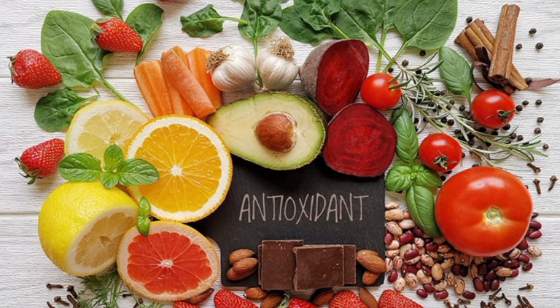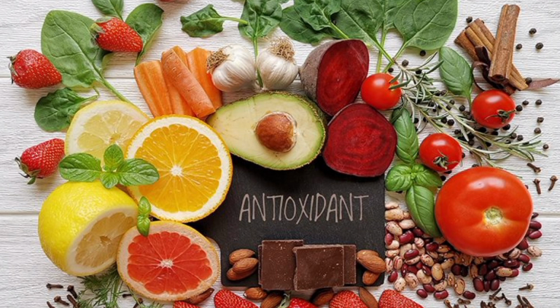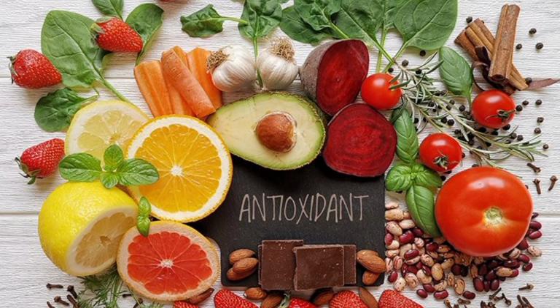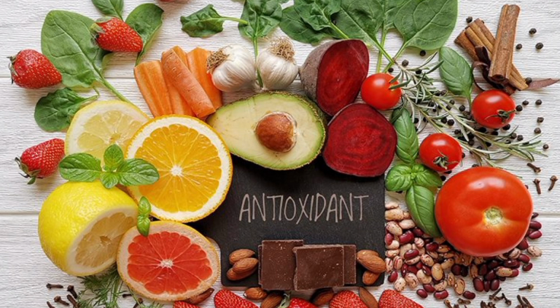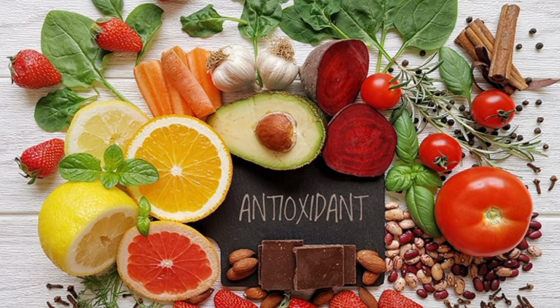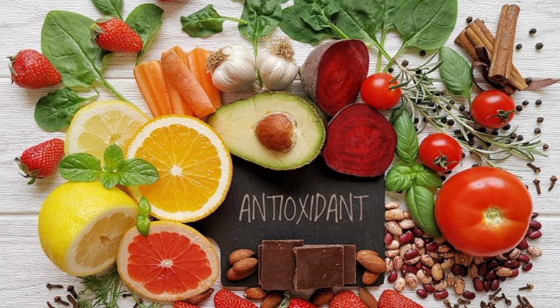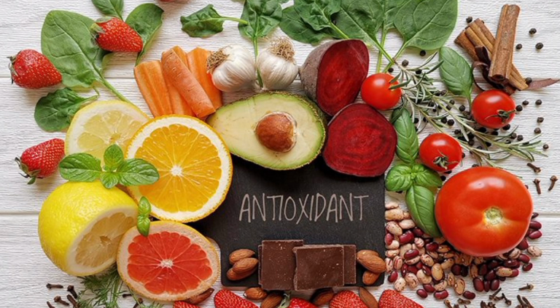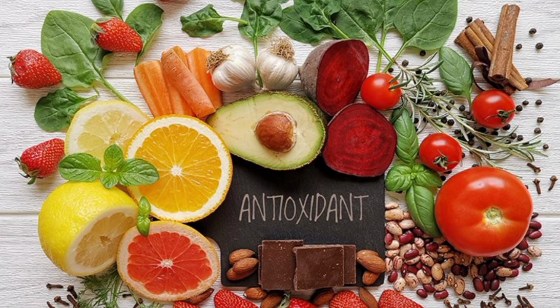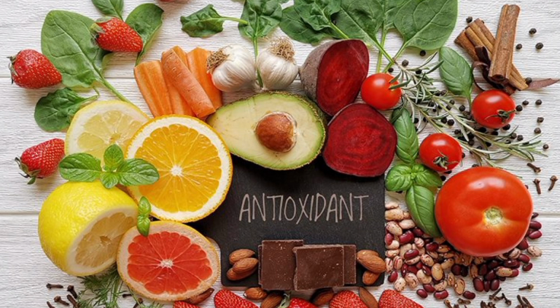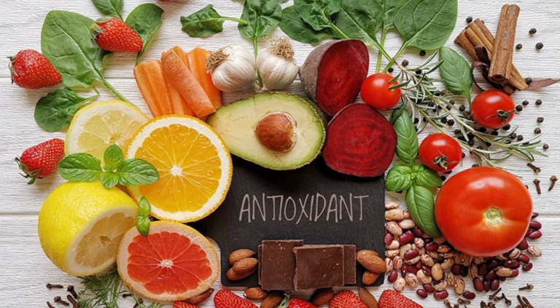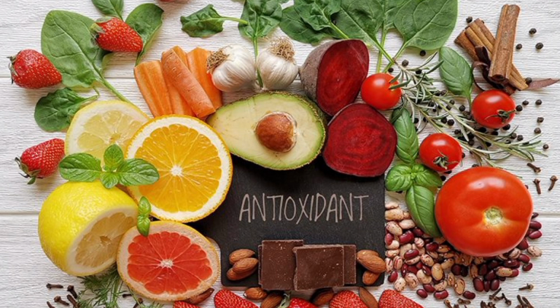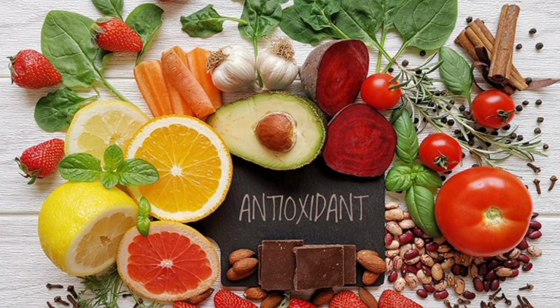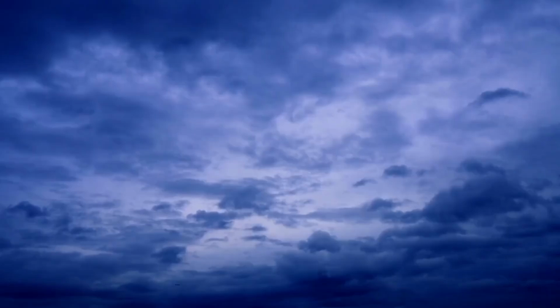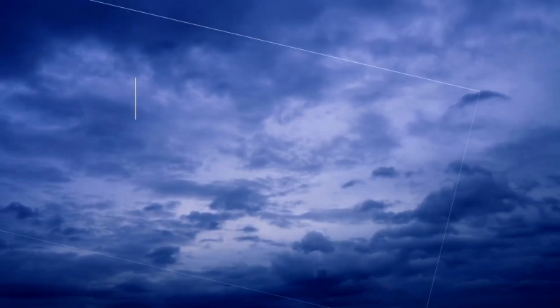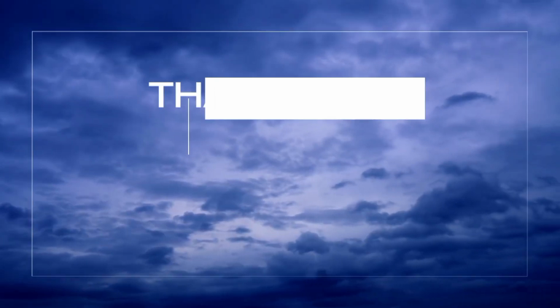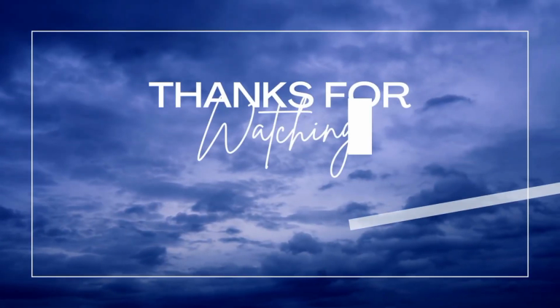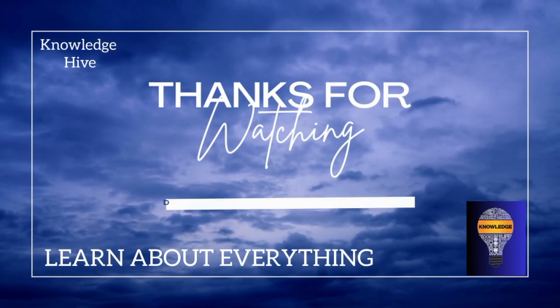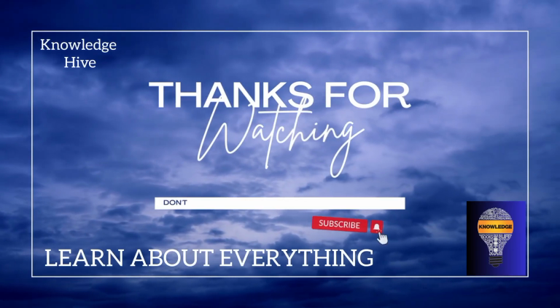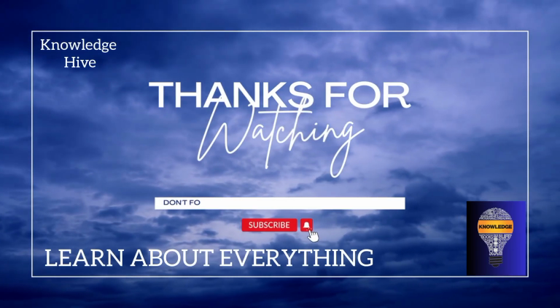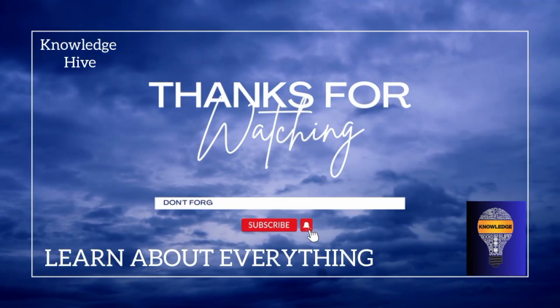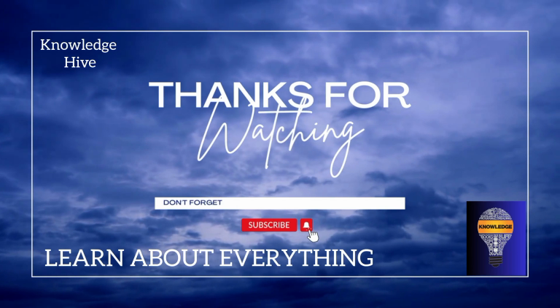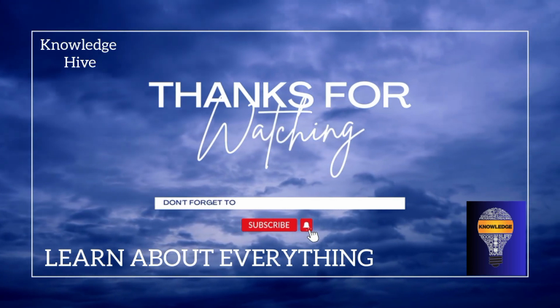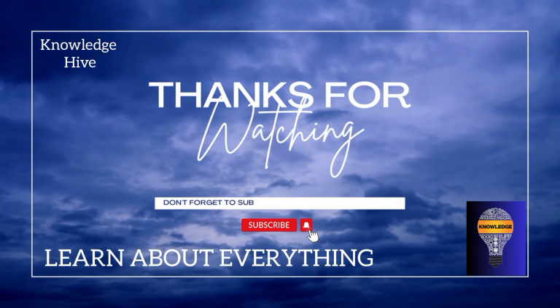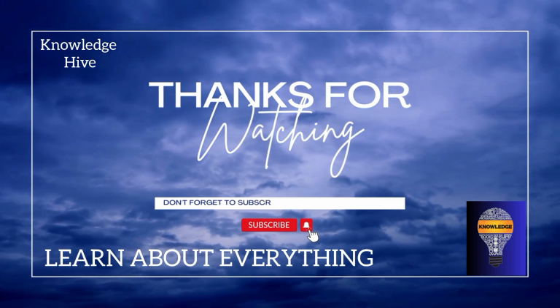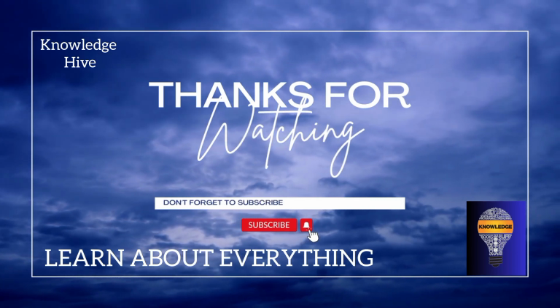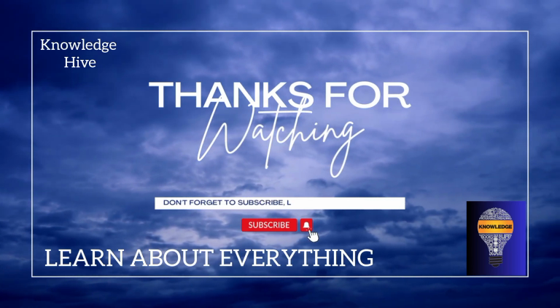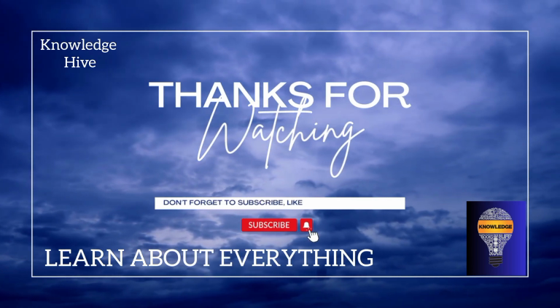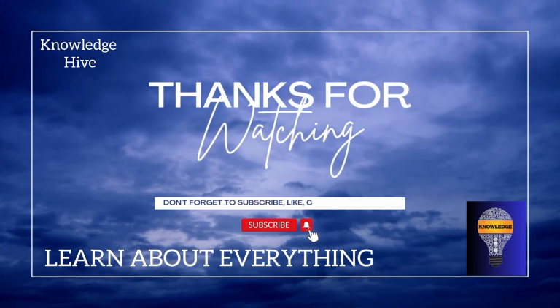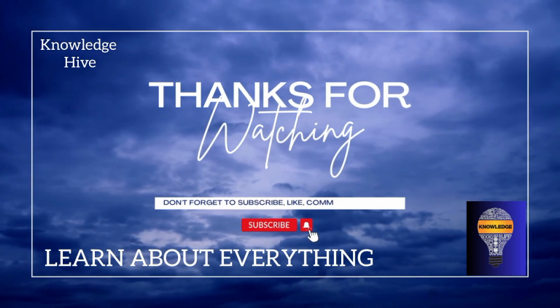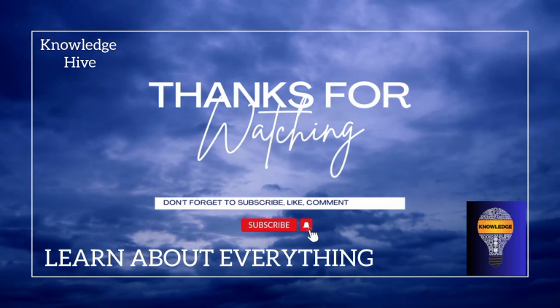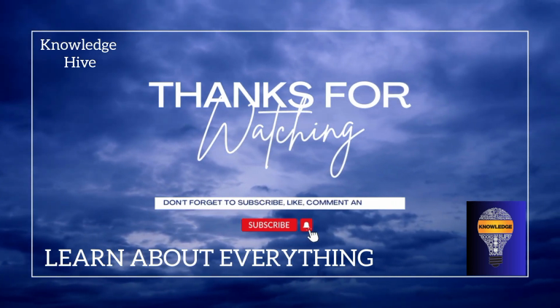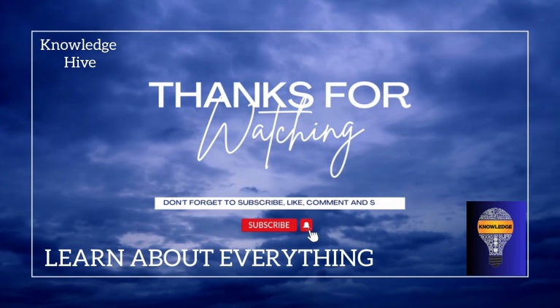Both varieties are high in antioxidants. If you want to see more of our content, make sure to like and subscribe to our channel.